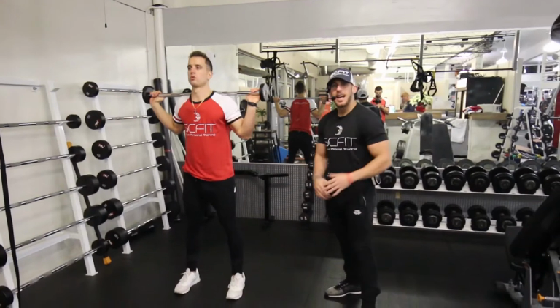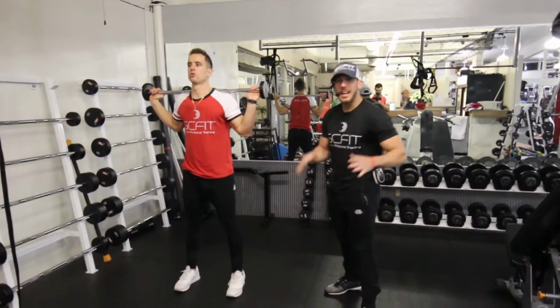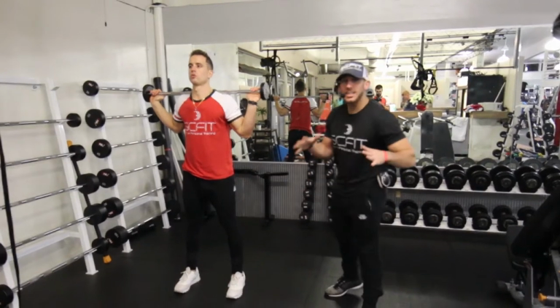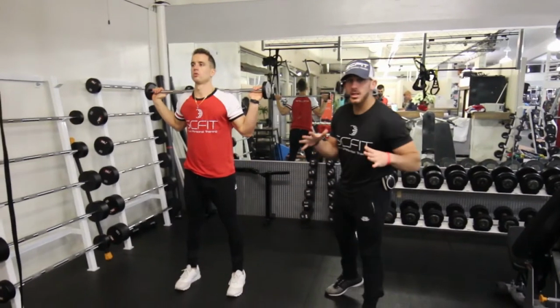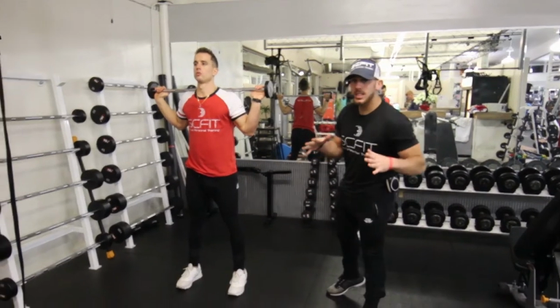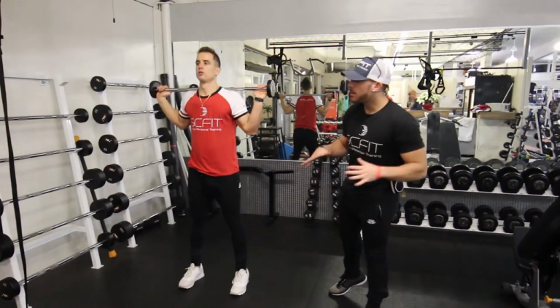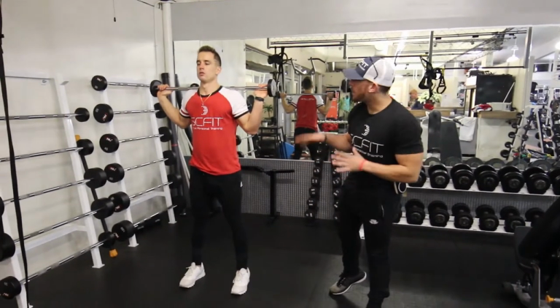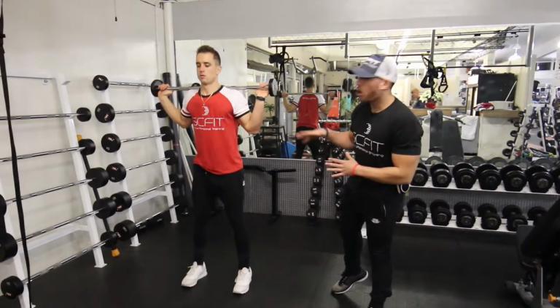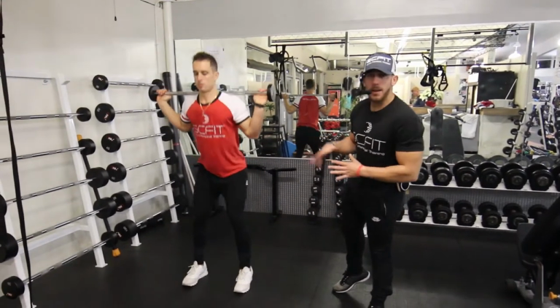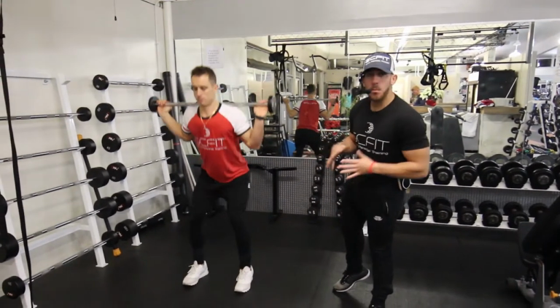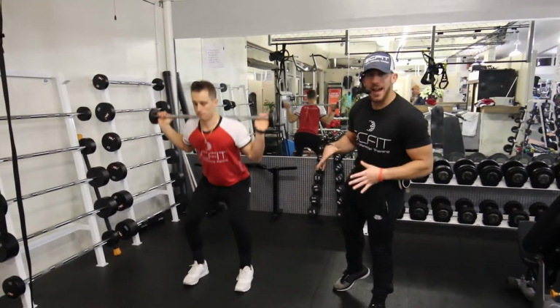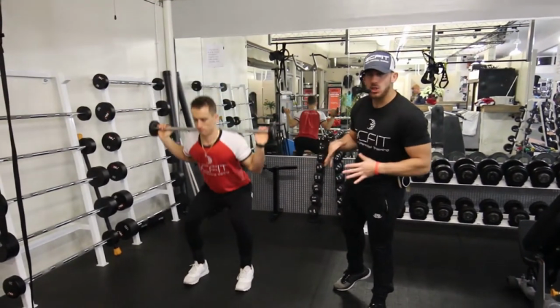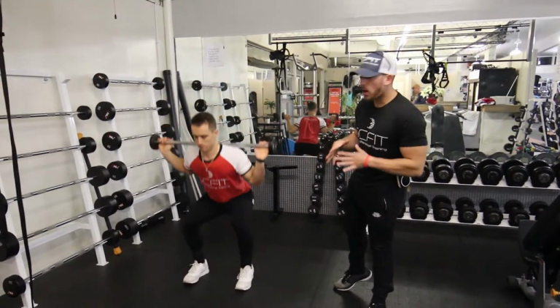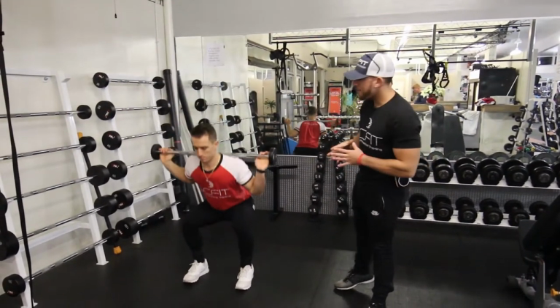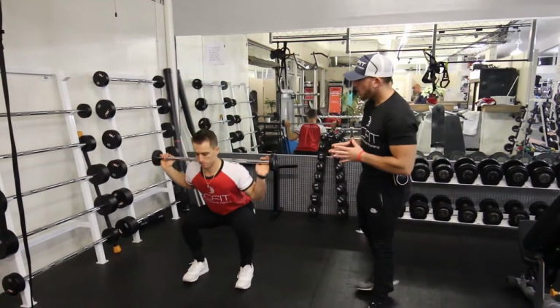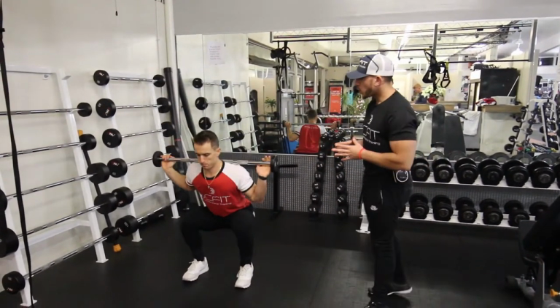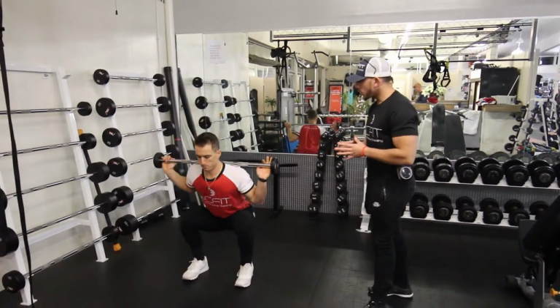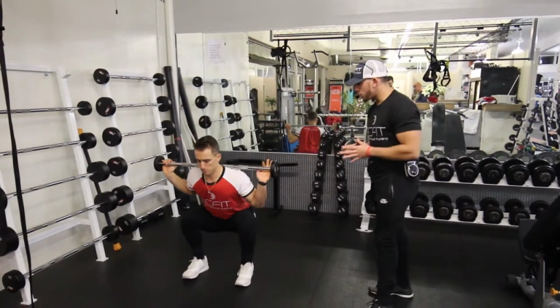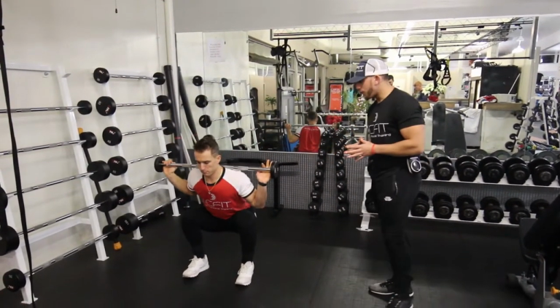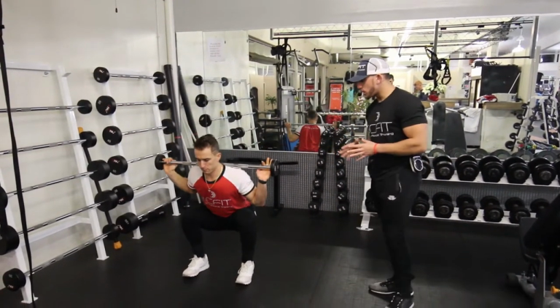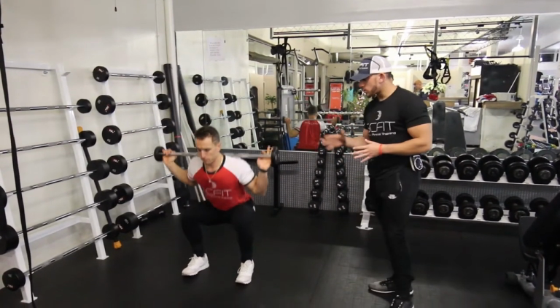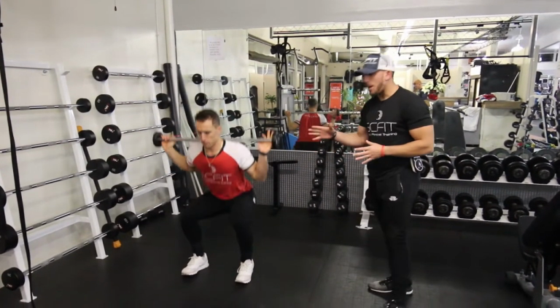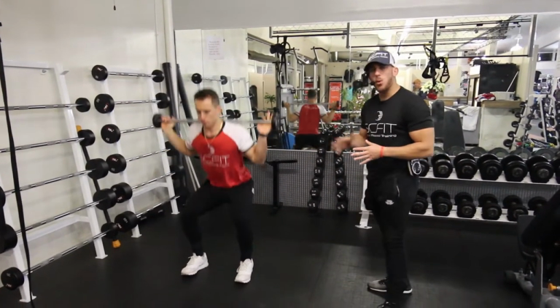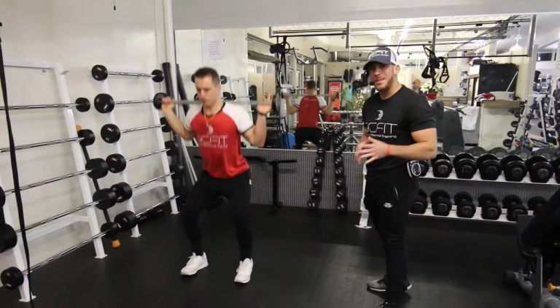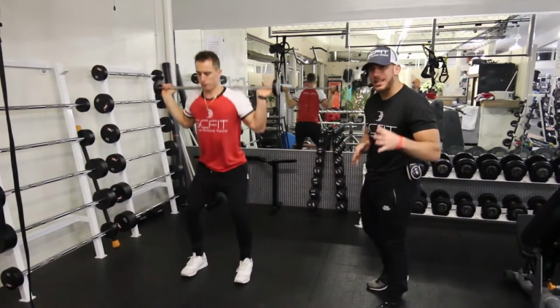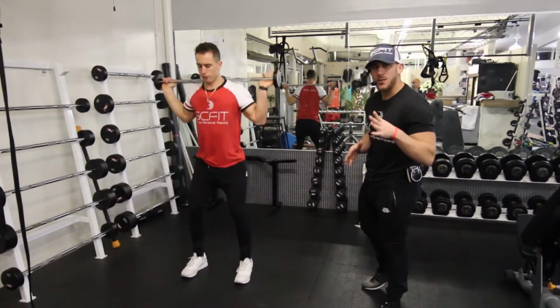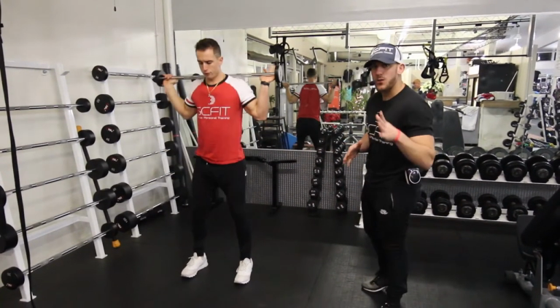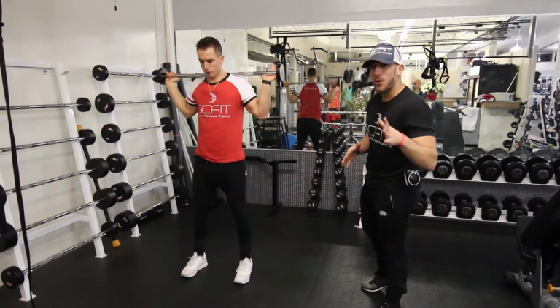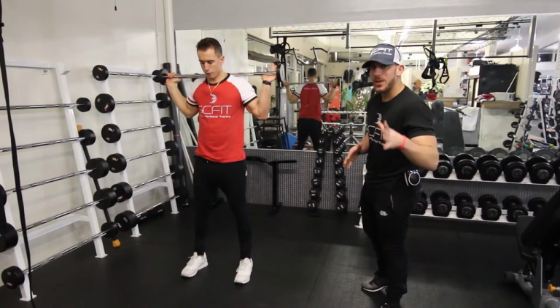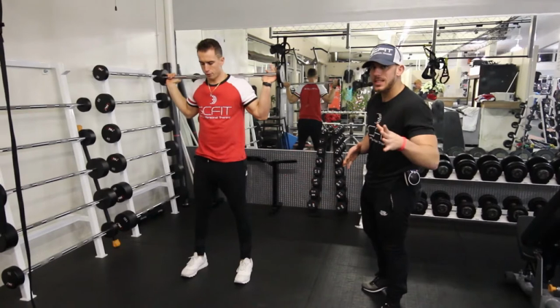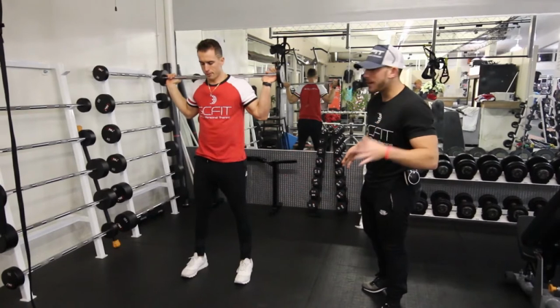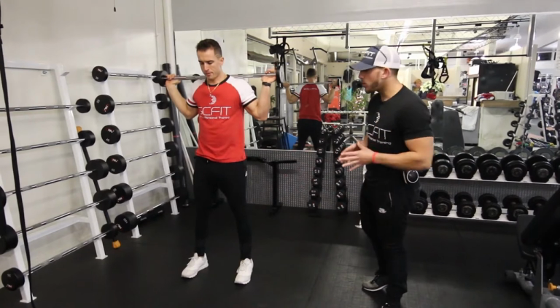Hey guys, this is going to be the barbell back squat. What you're going to want to do first is grab a weight based off of your fitness level.